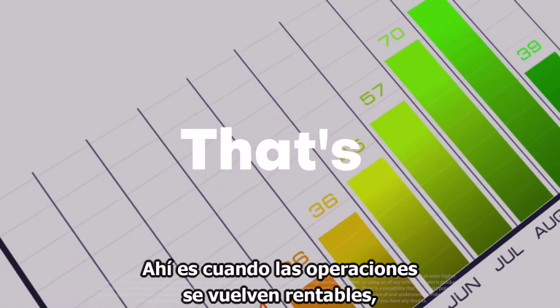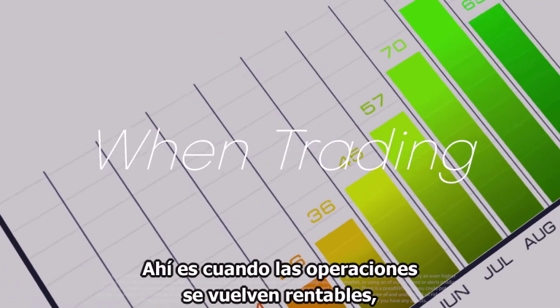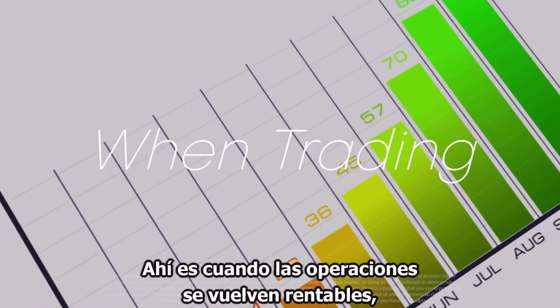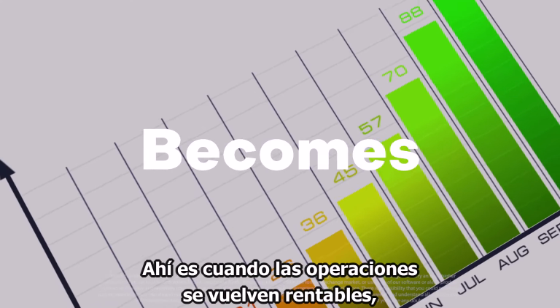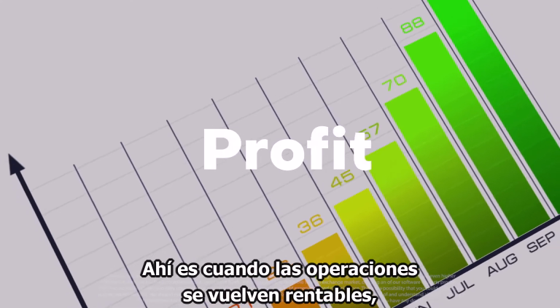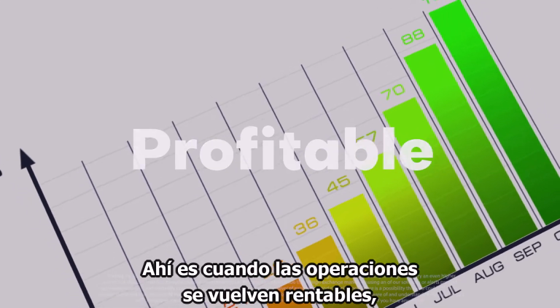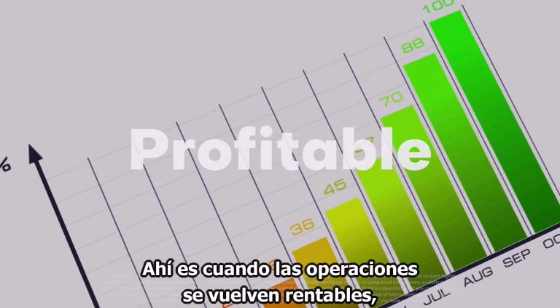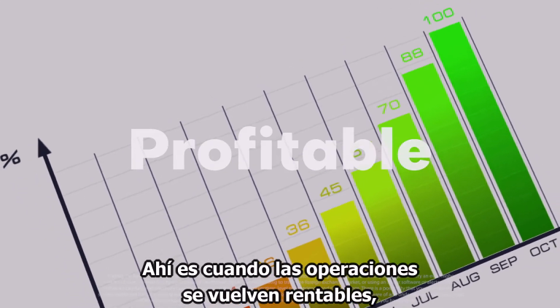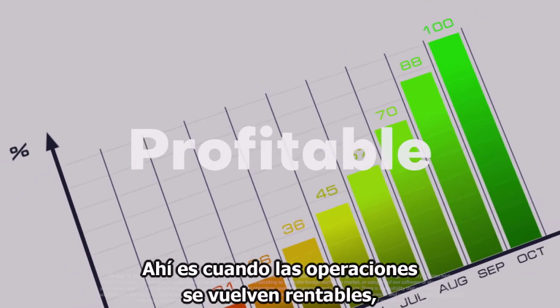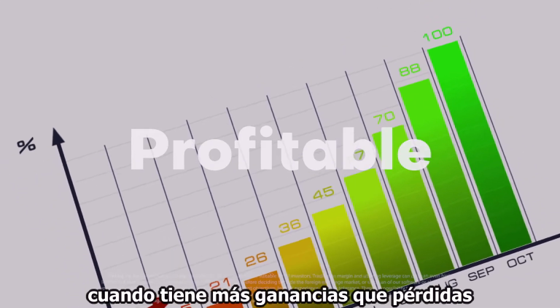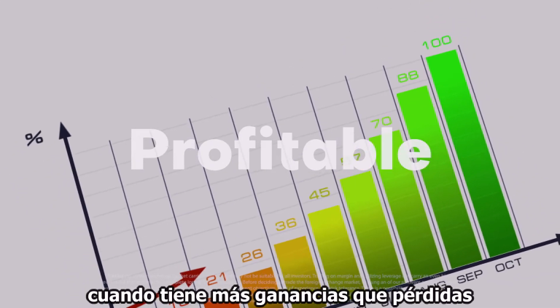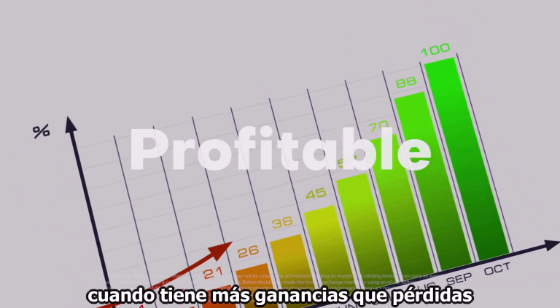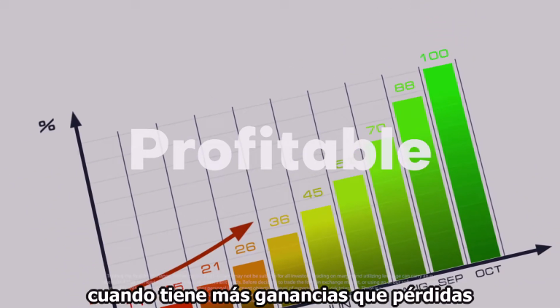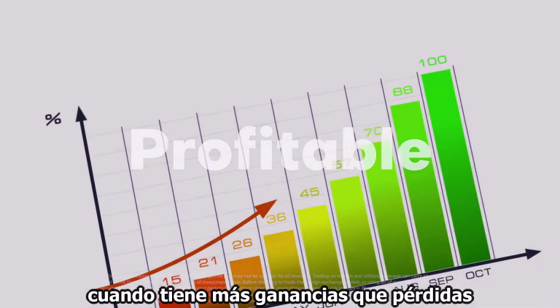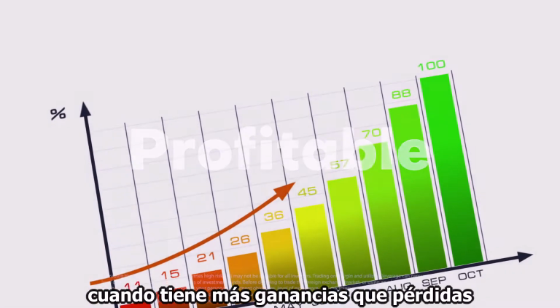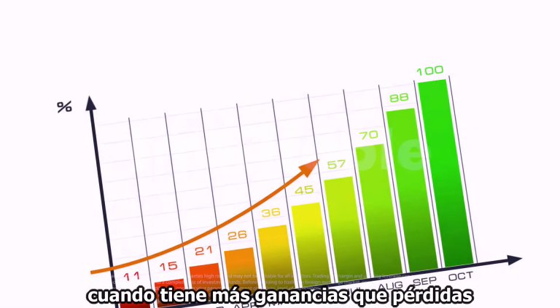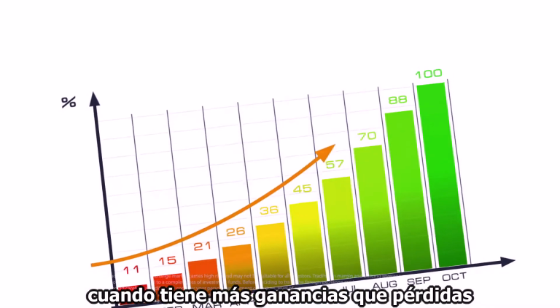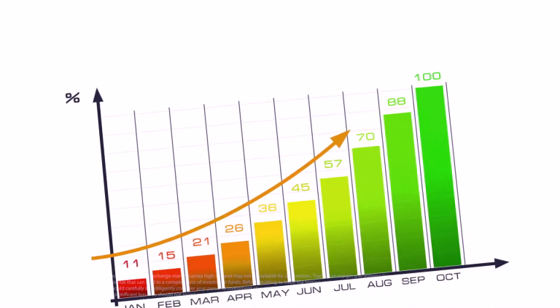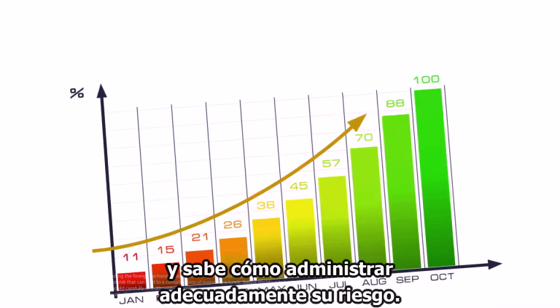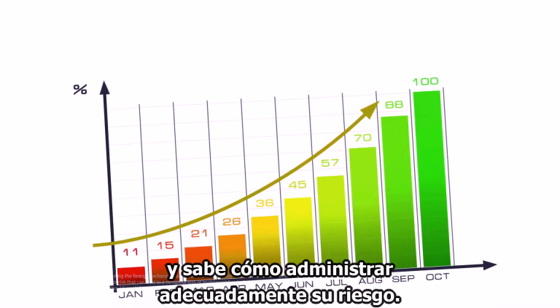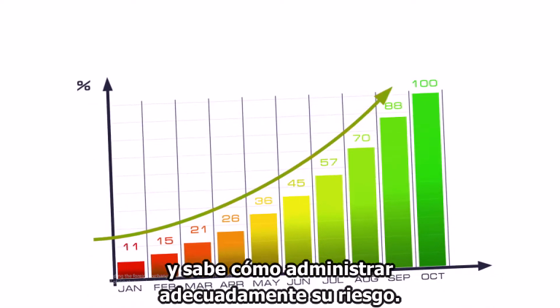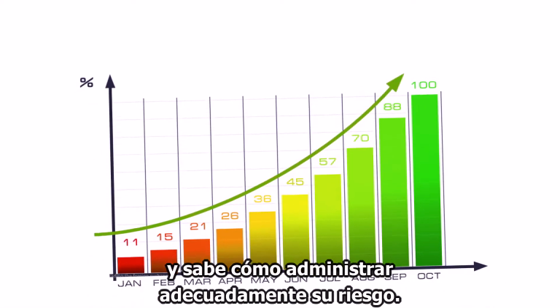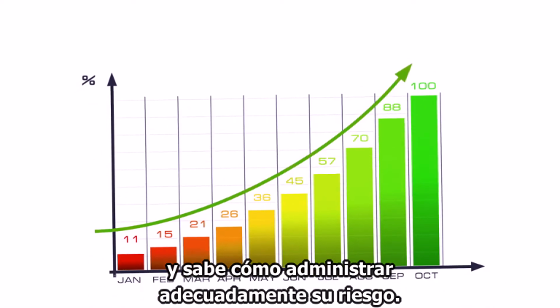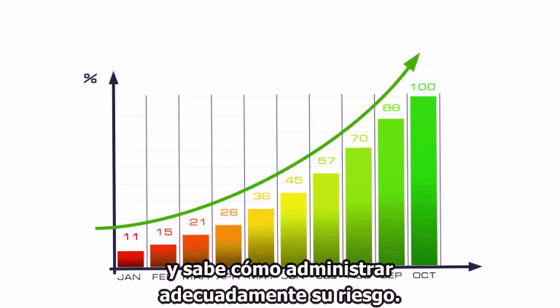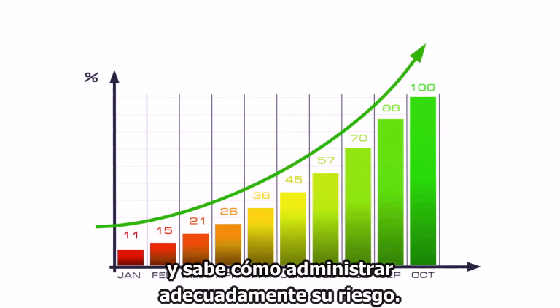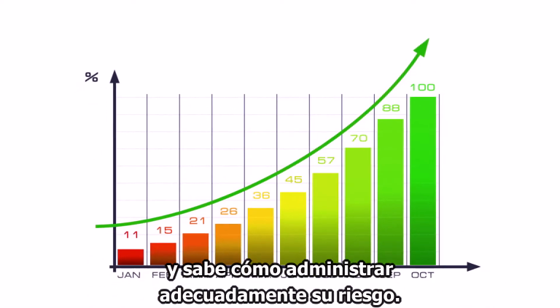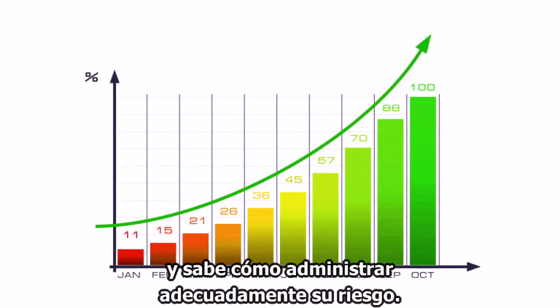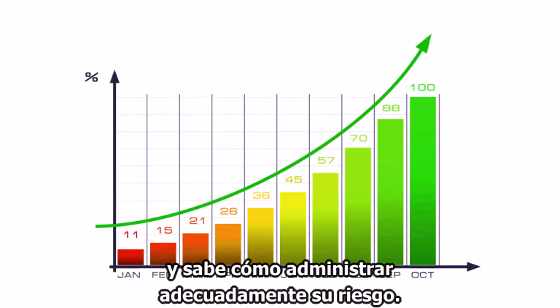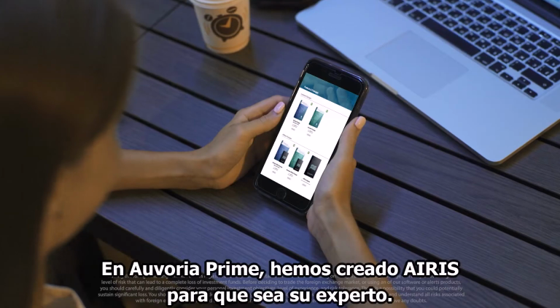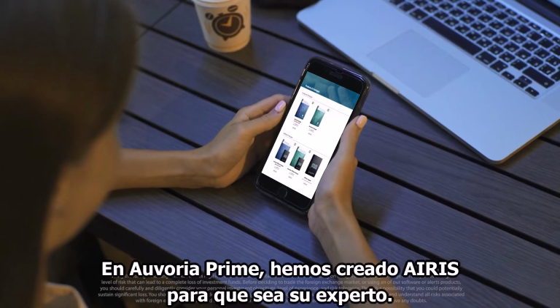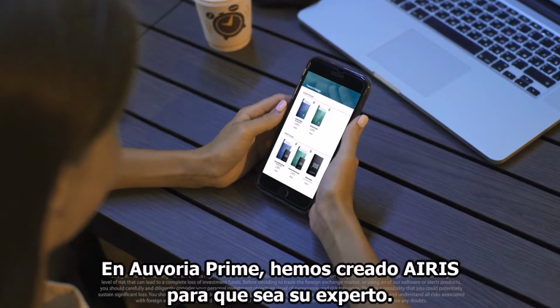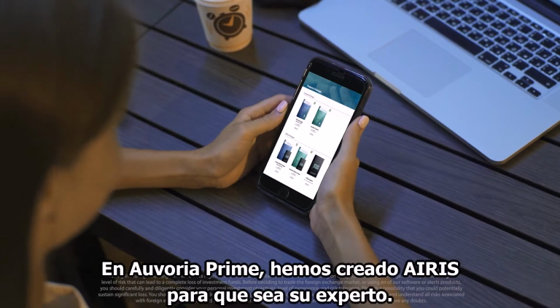That's when trading becomes profitable — when you have more wins than losses, and you know how to properly manage your risk. At Avoria Prime,